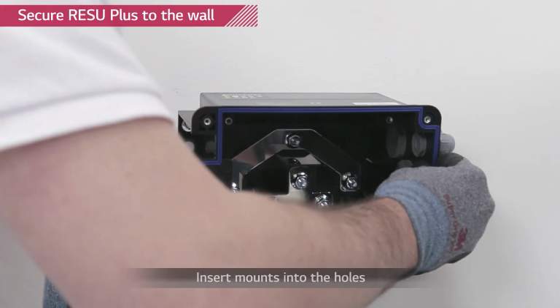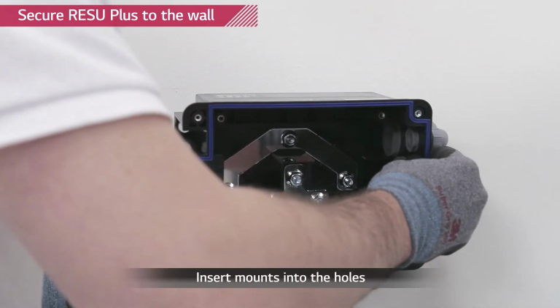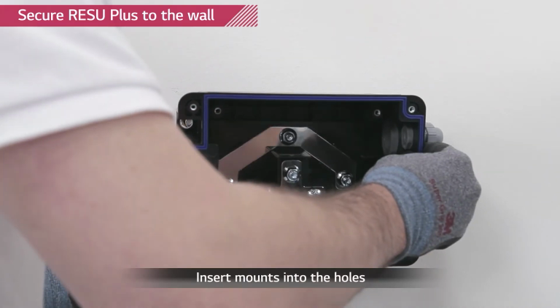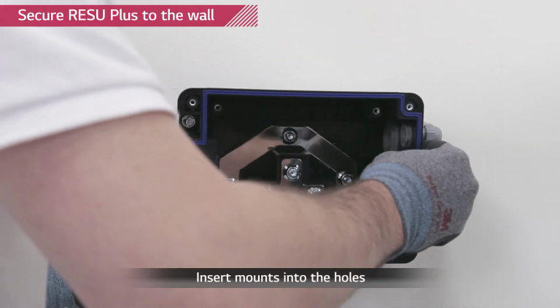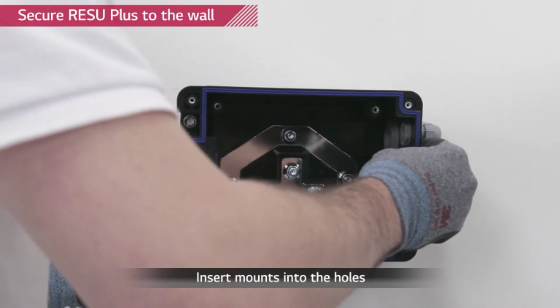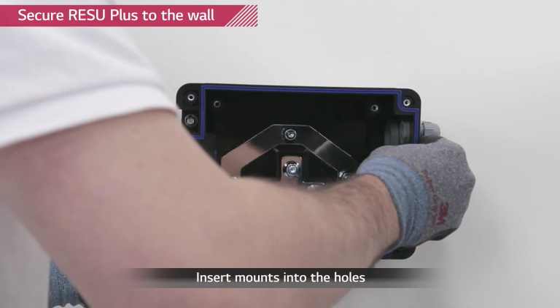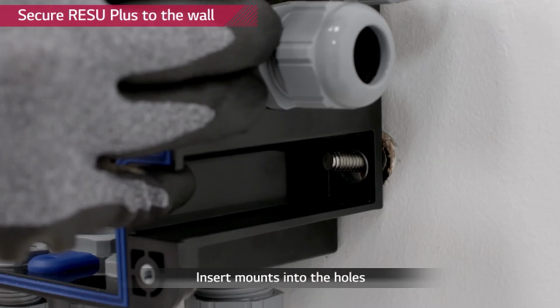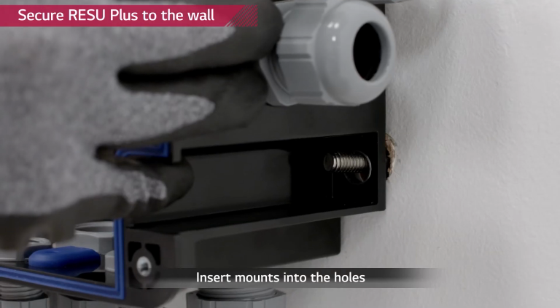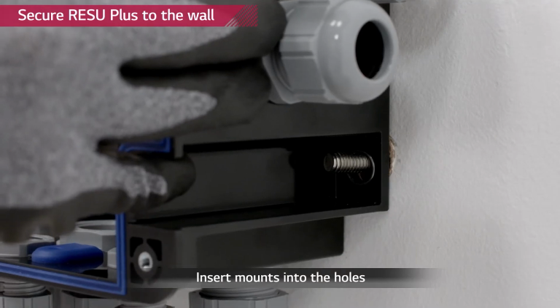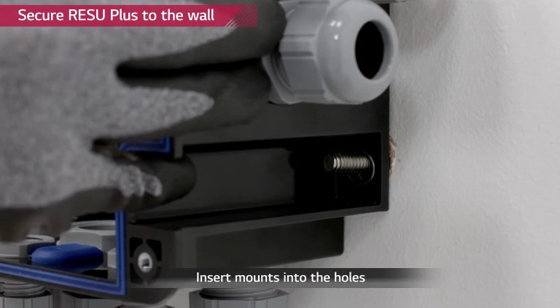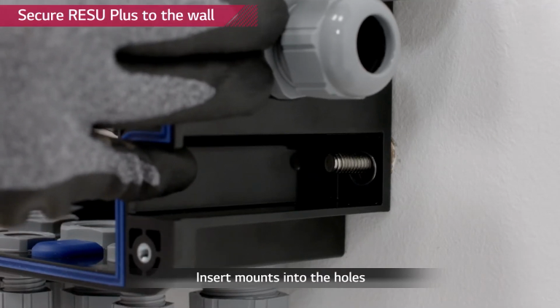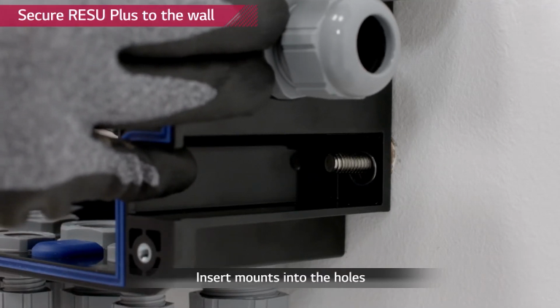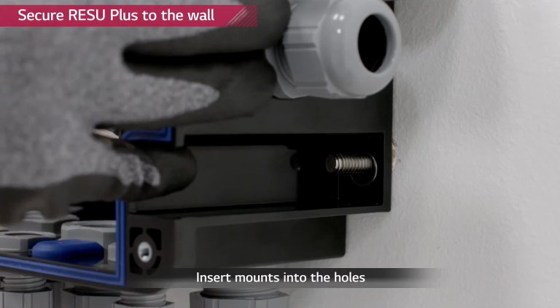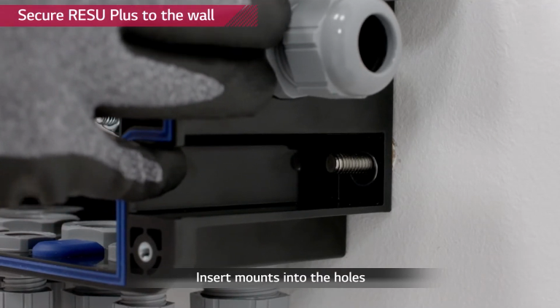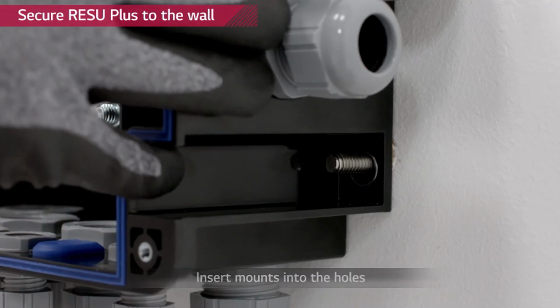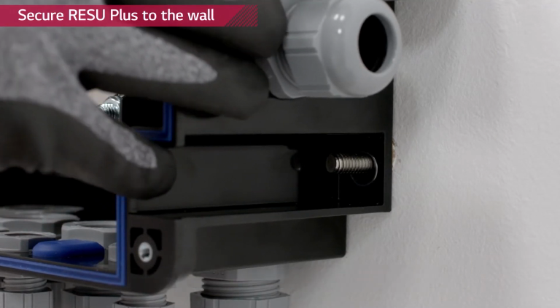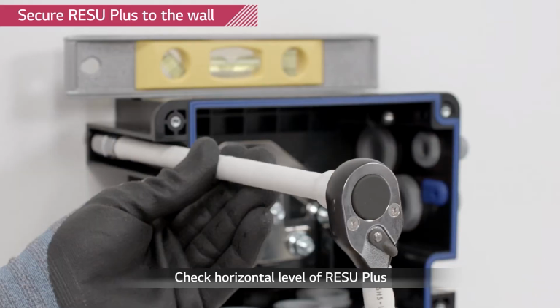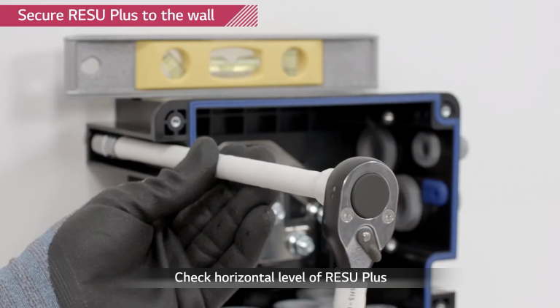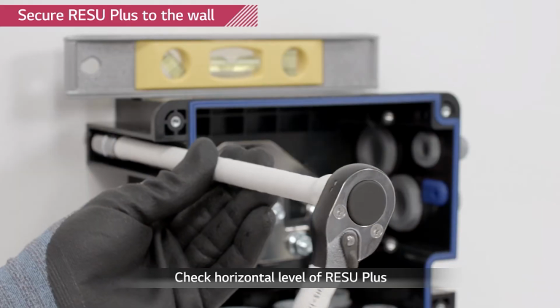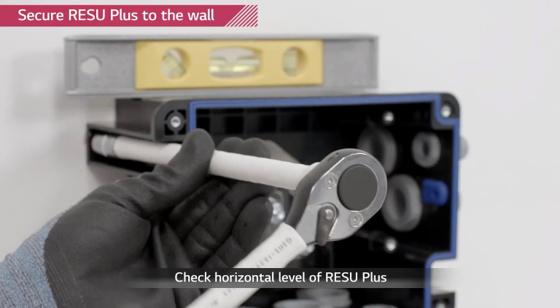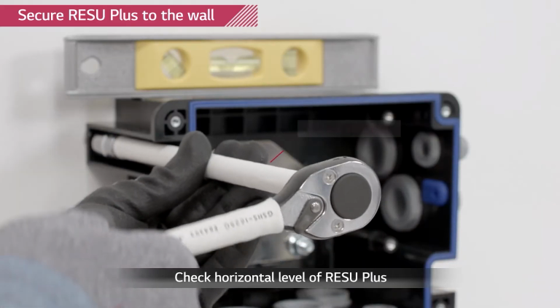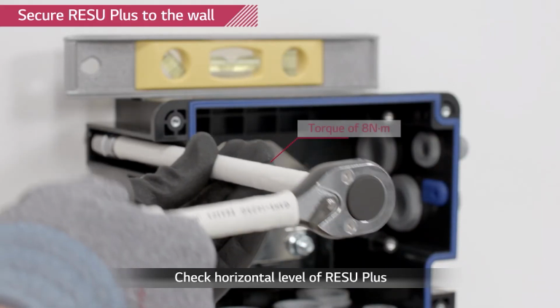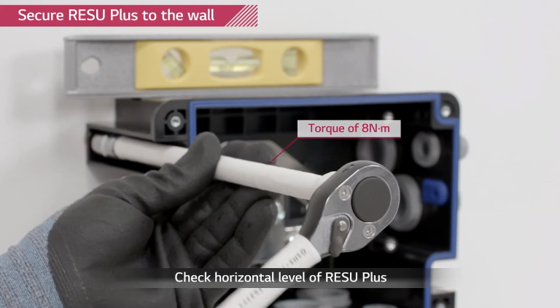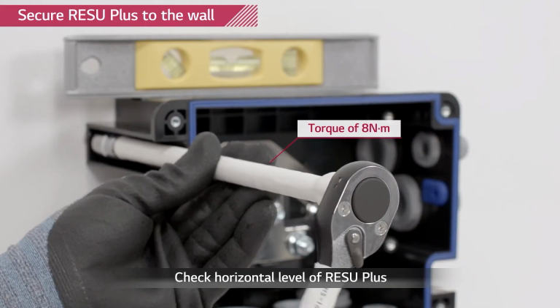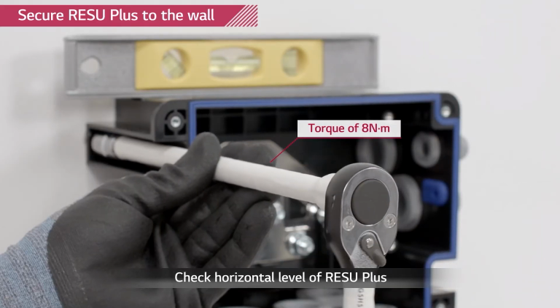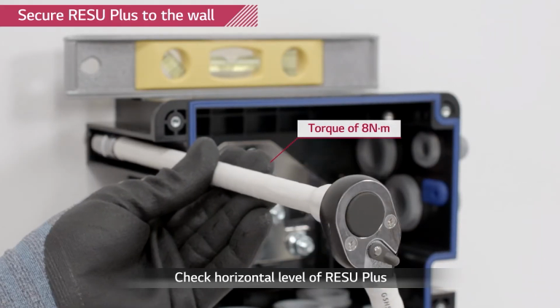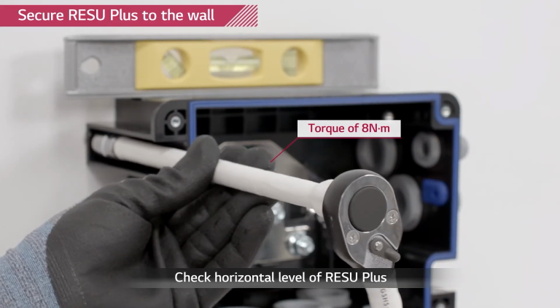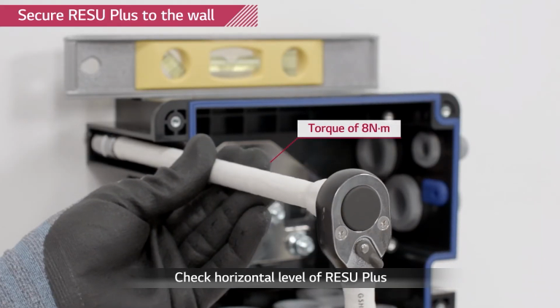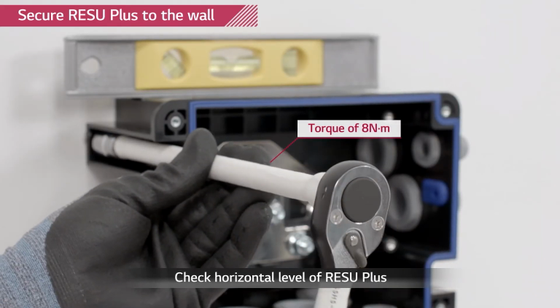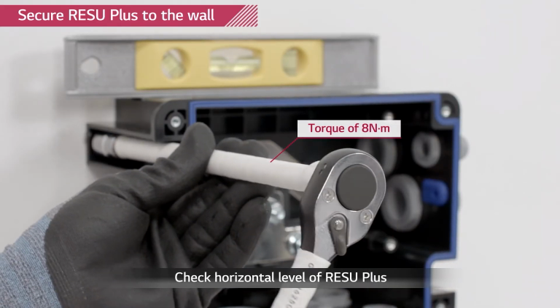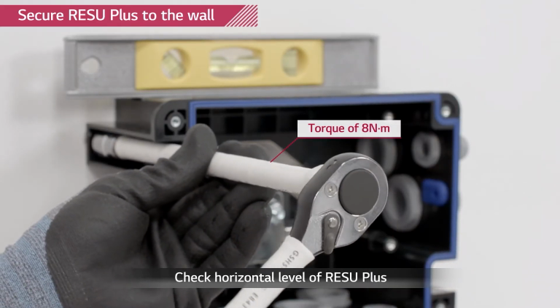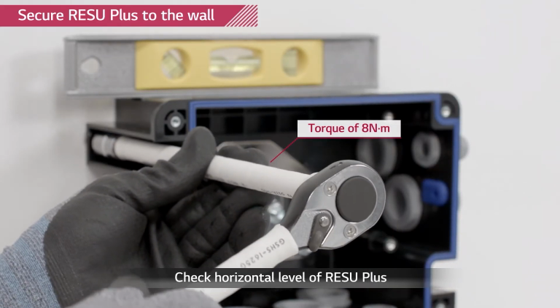Drive the screw anchors through the holes of the device into the drilled wall. Tighten the screws with a torque of 8 Newton meters.